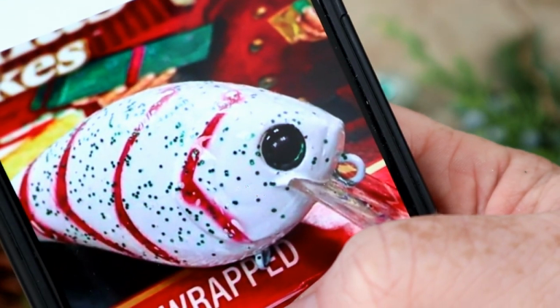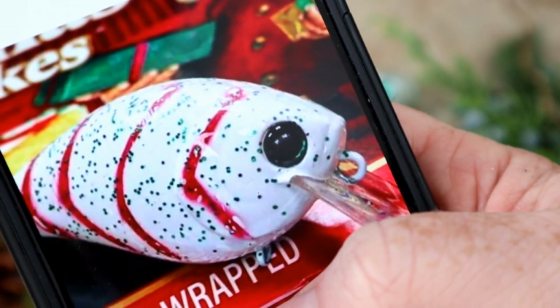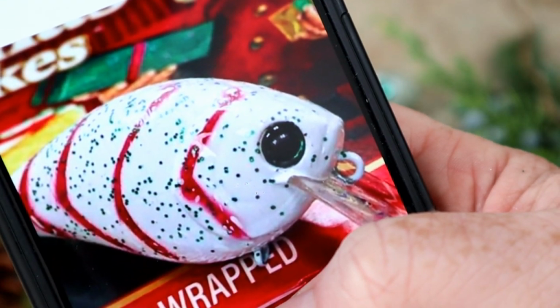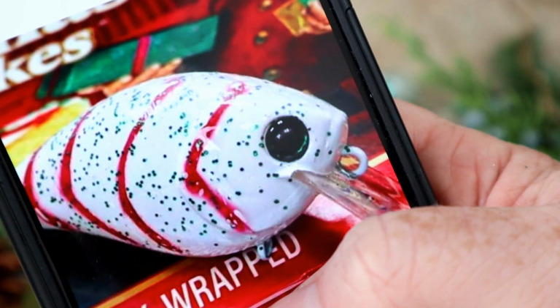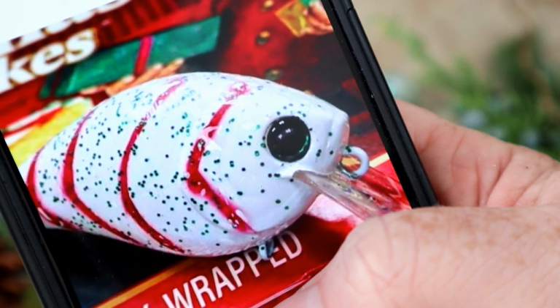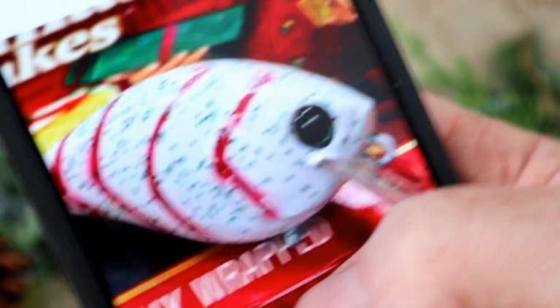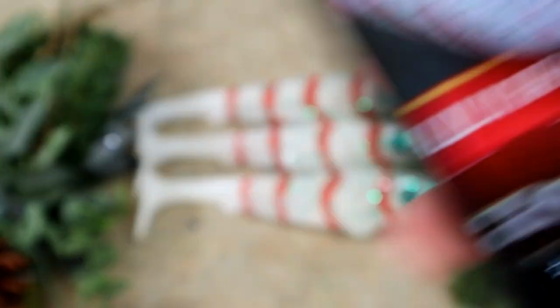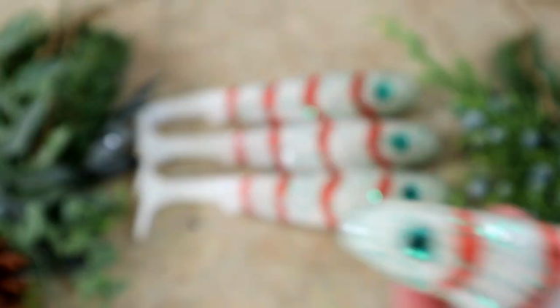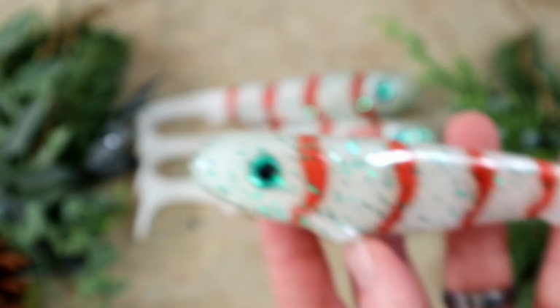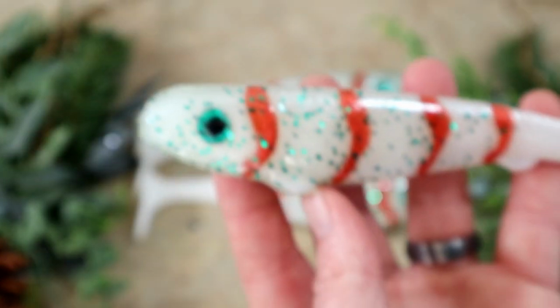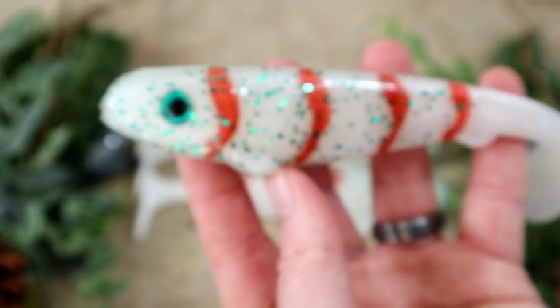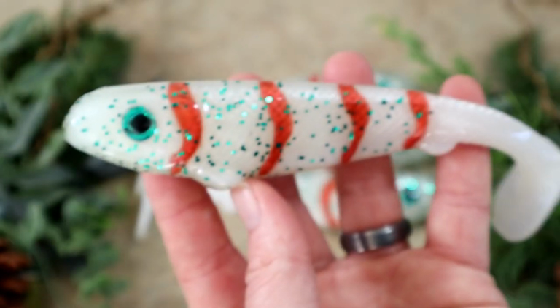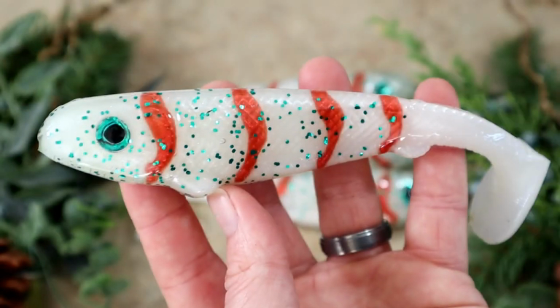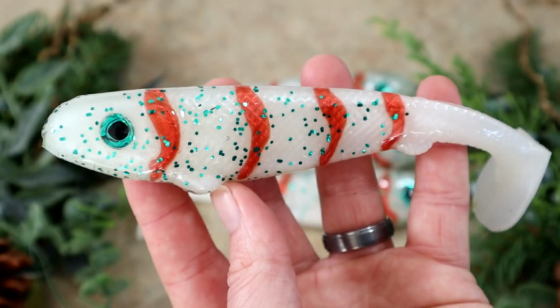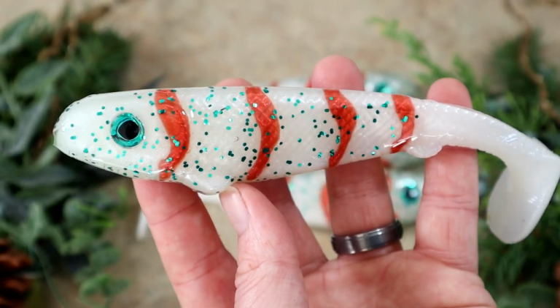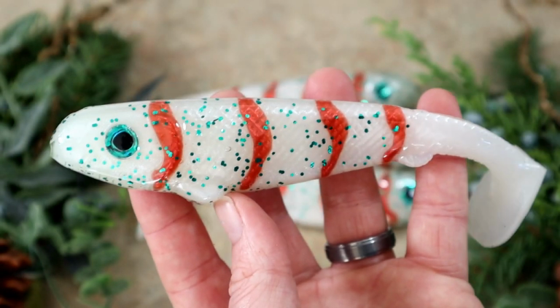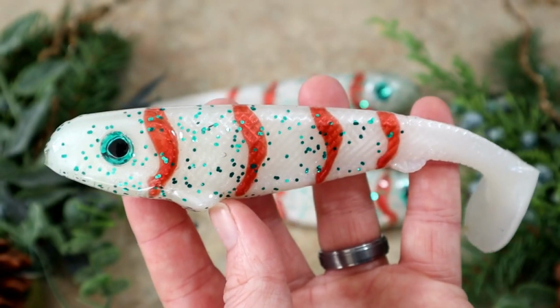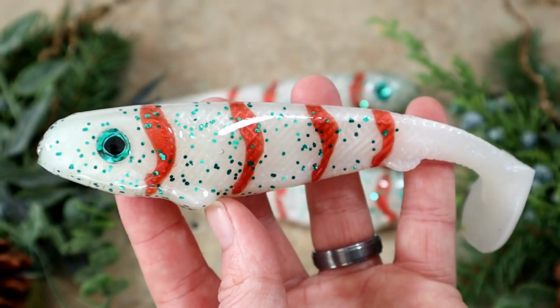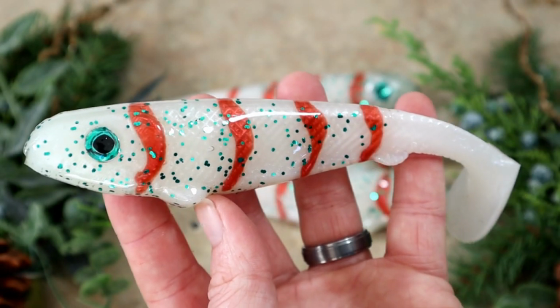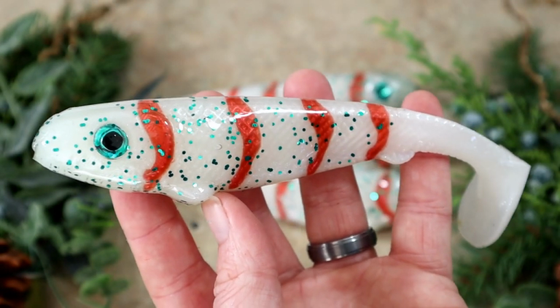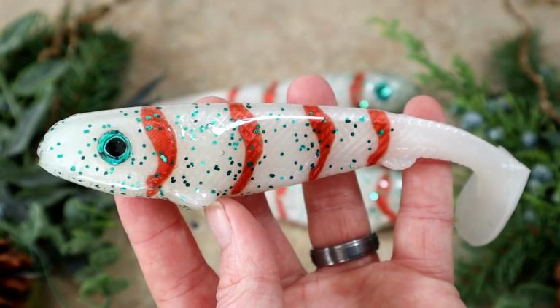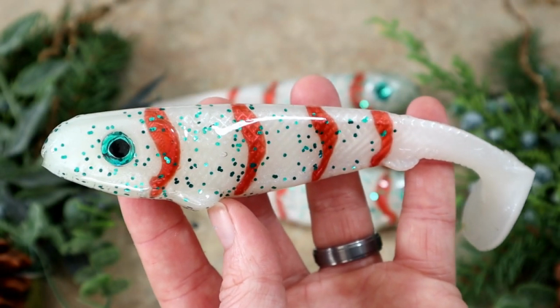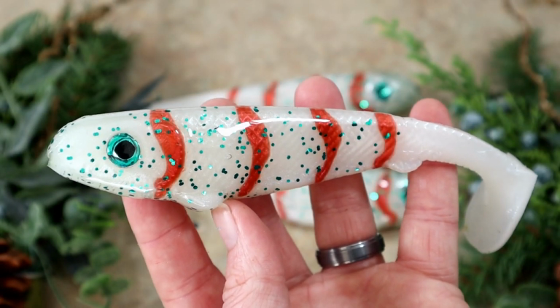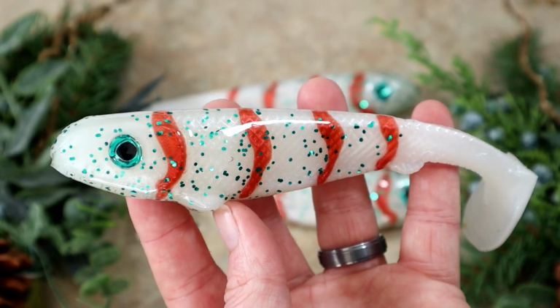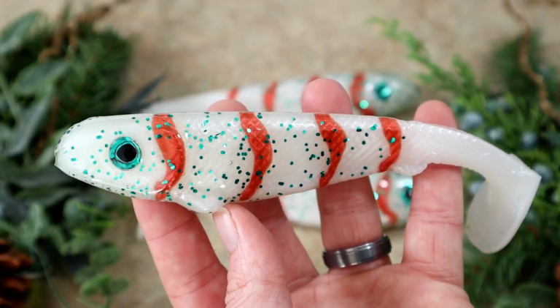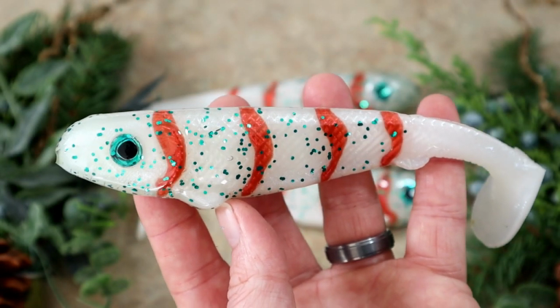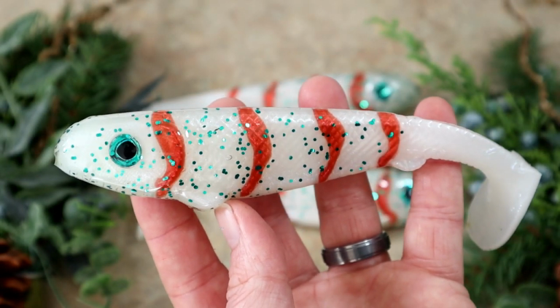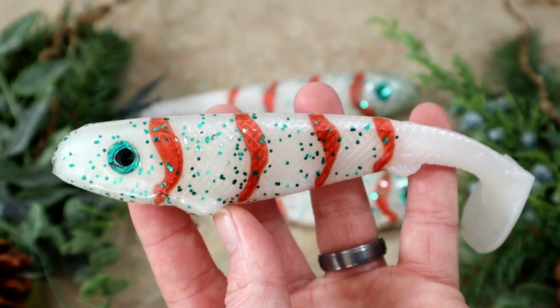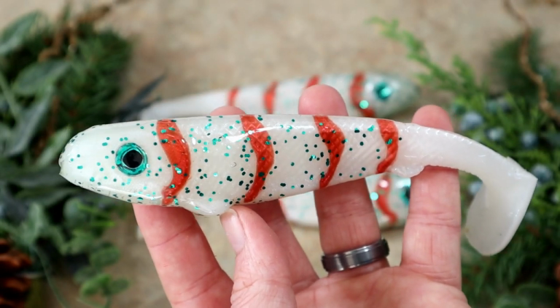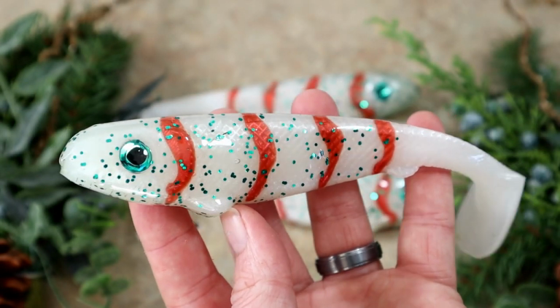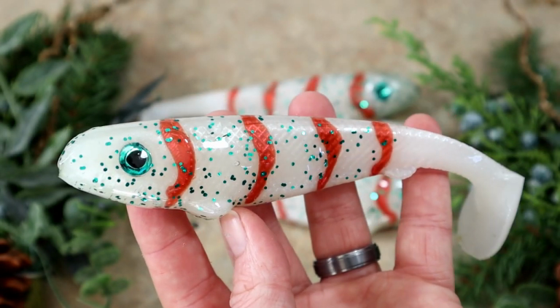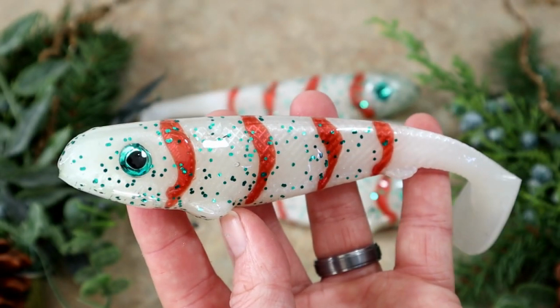There it is — the hand poured counterpart. He even had a green eye on there, so as soon as I saw that I said yeah, I'm doing that — I've got the green eyes.